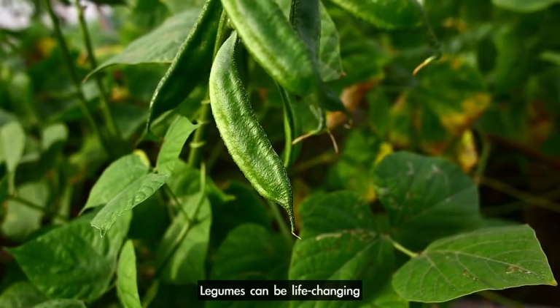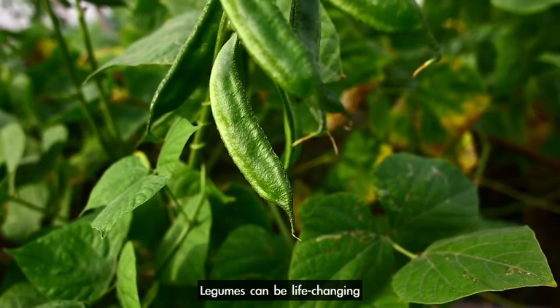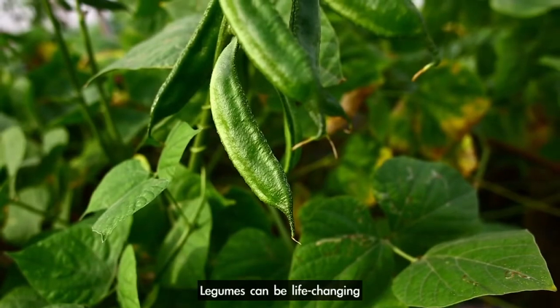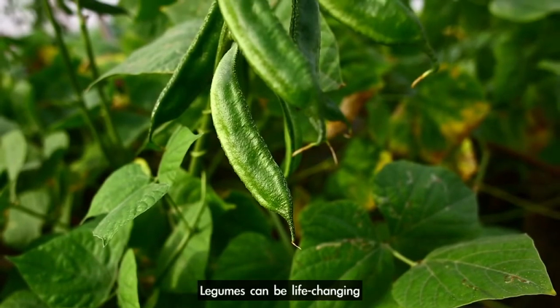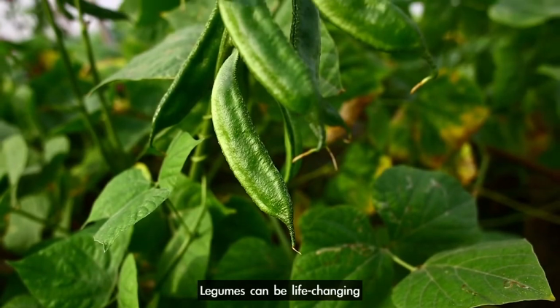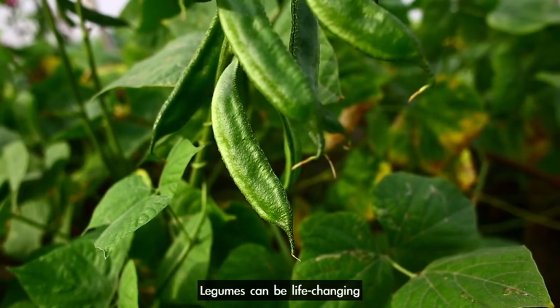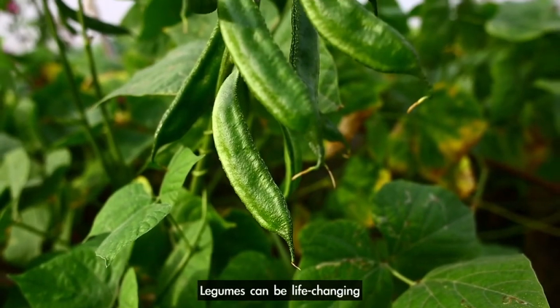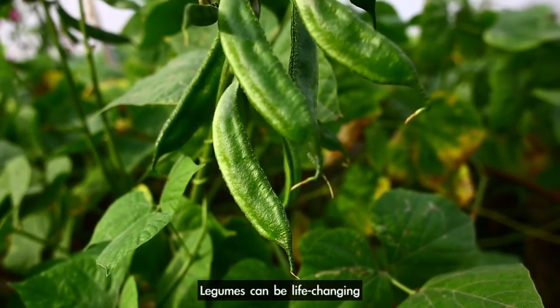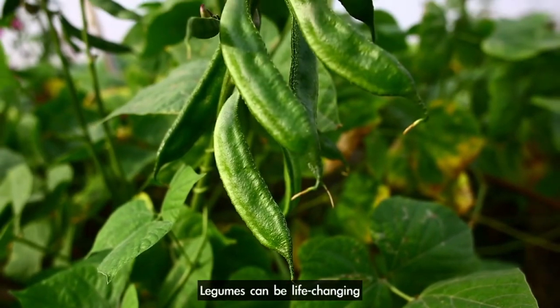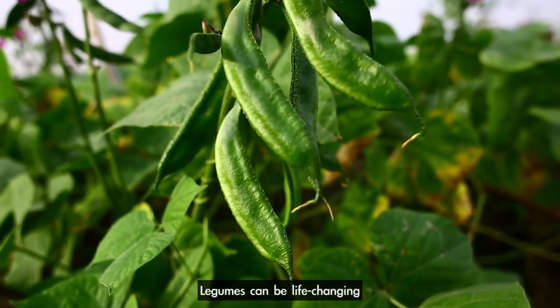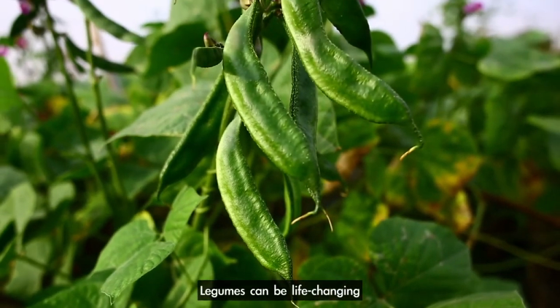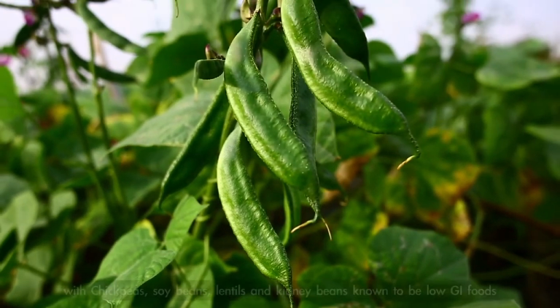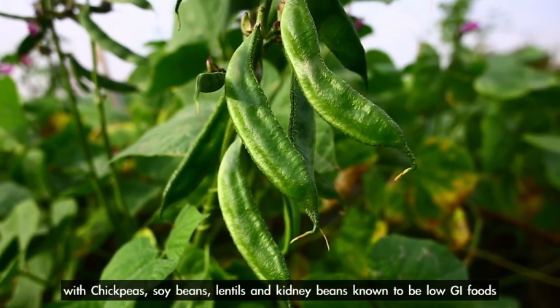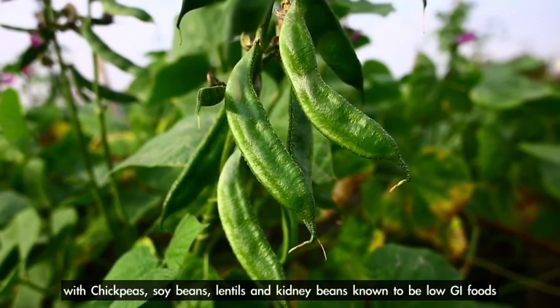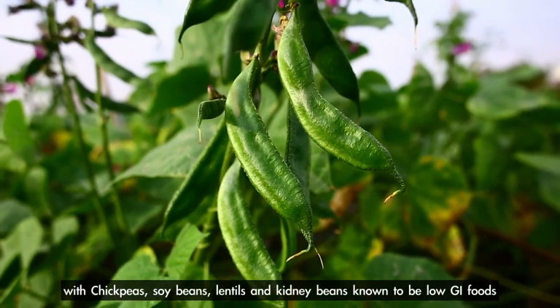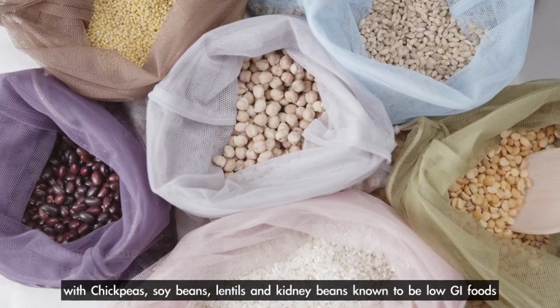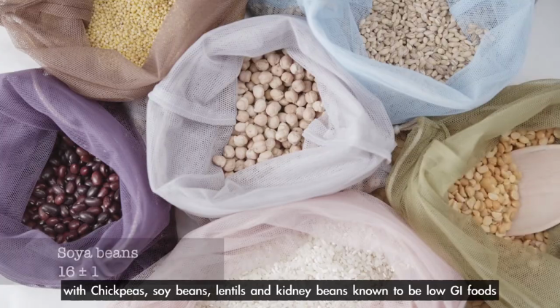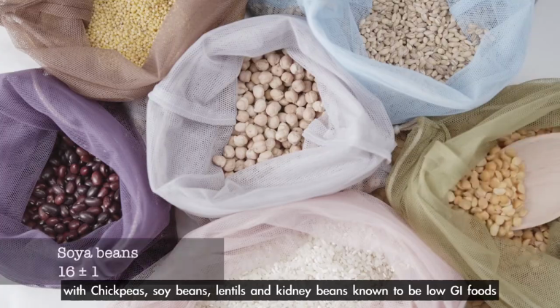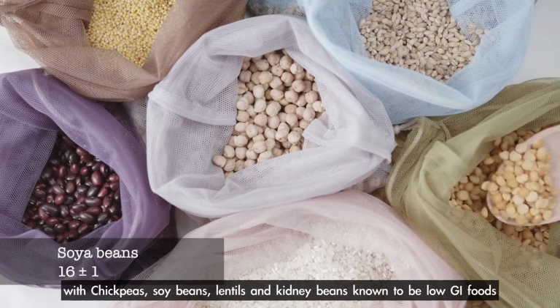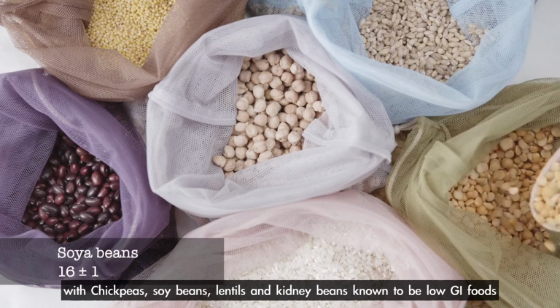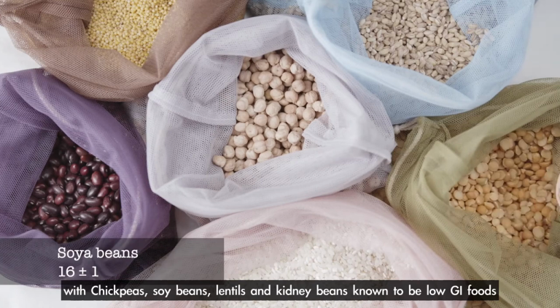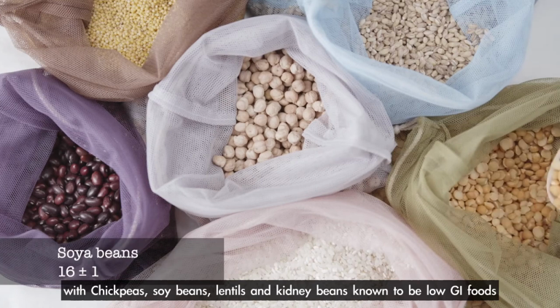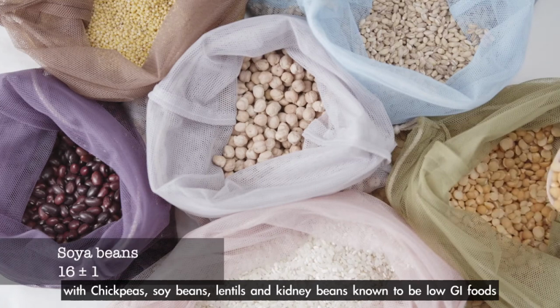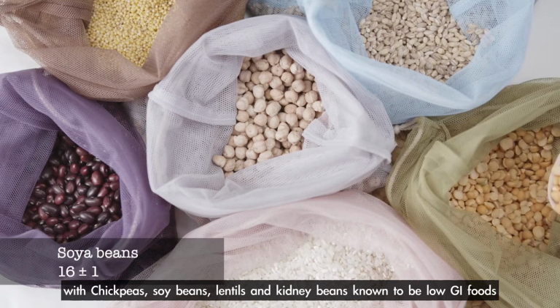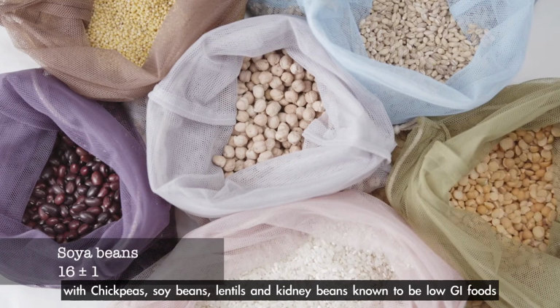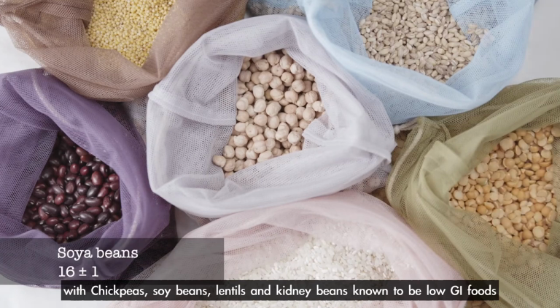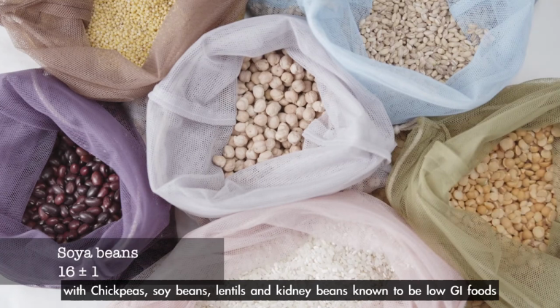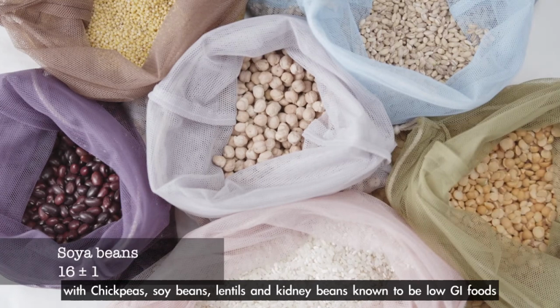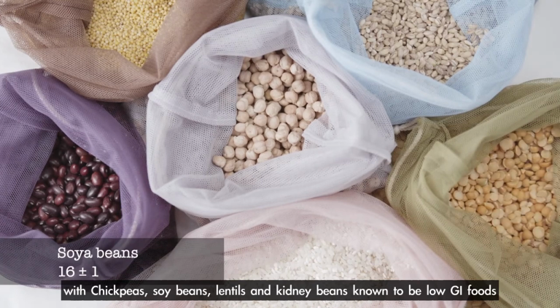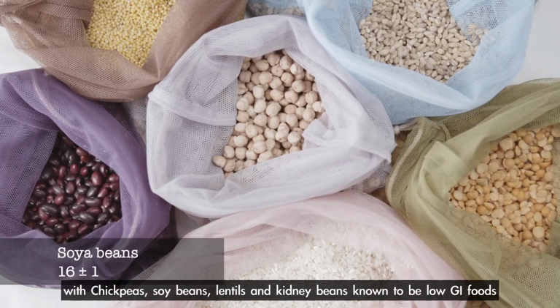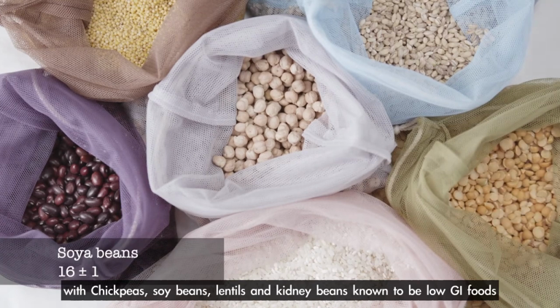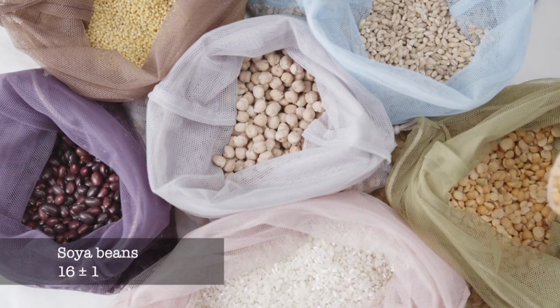Legumes can be life changing, with chickpeas, soybeans, lentils, and kidney beans known to be low GI foods.